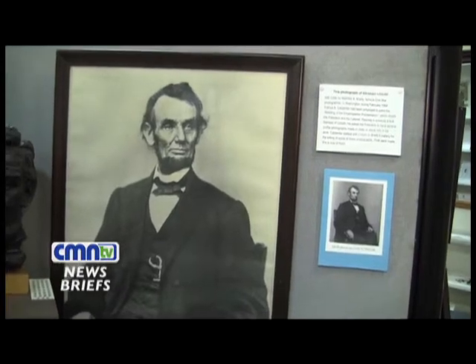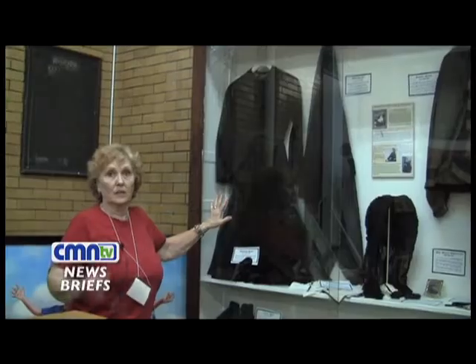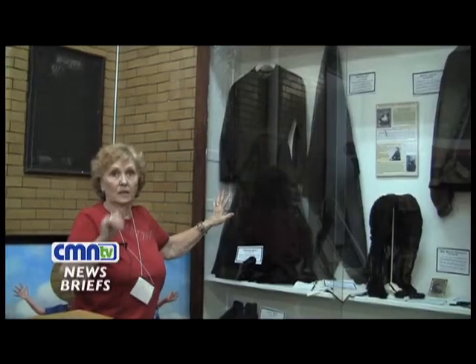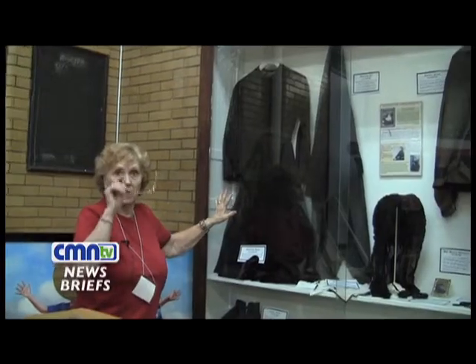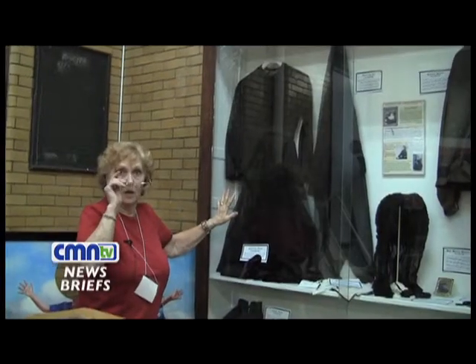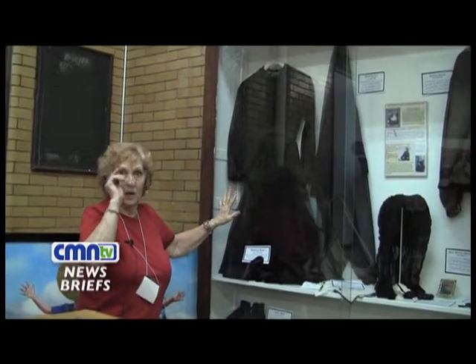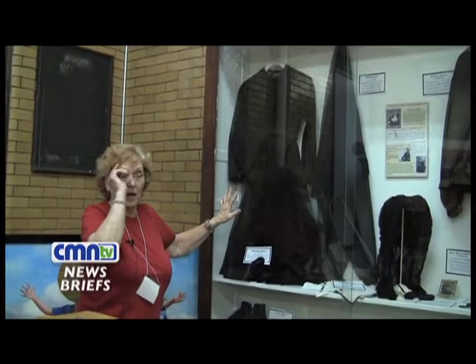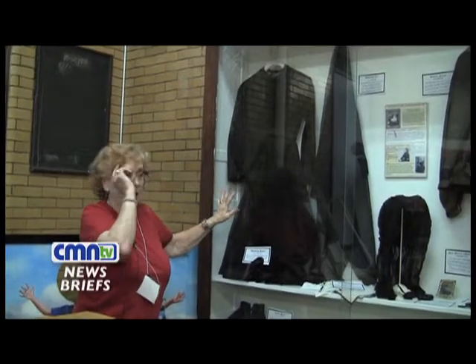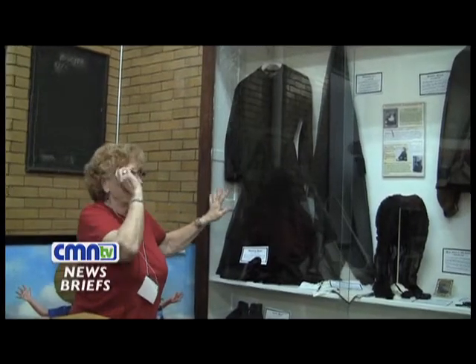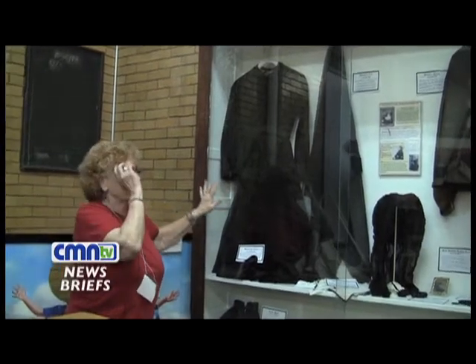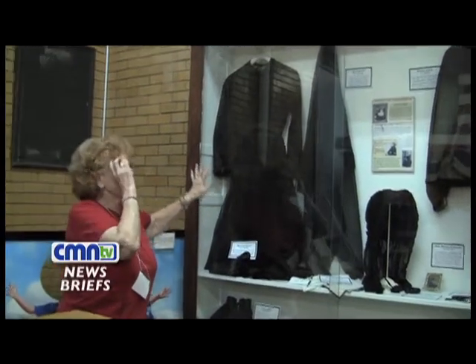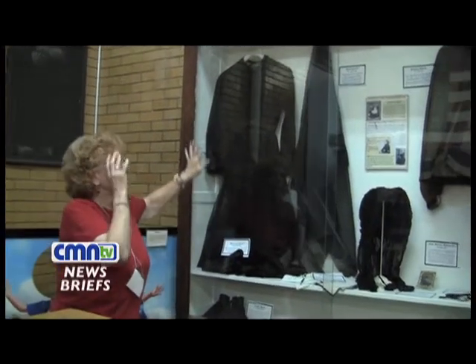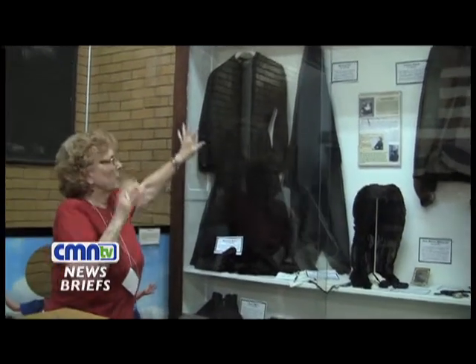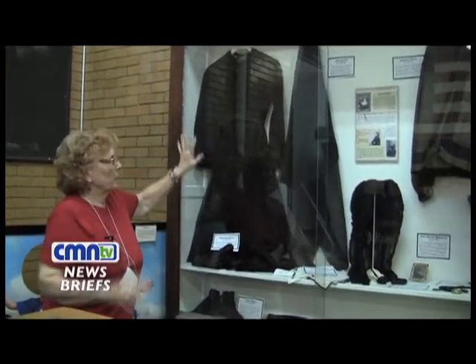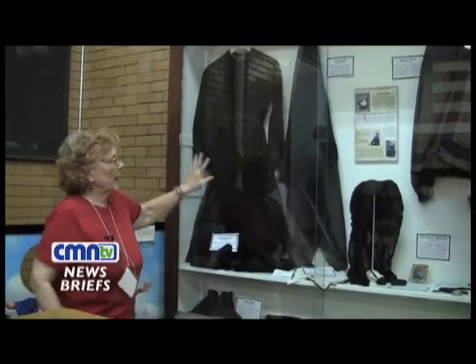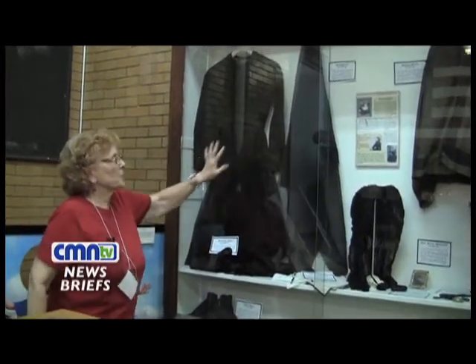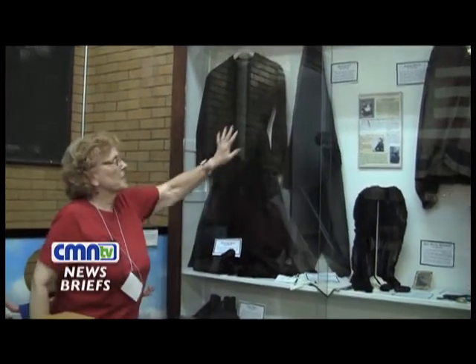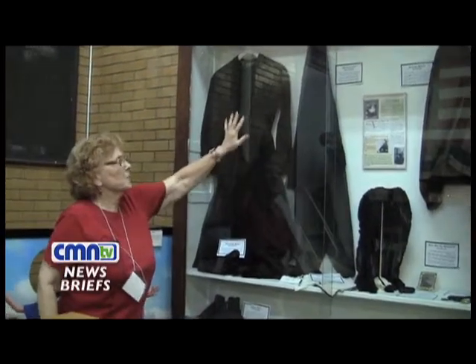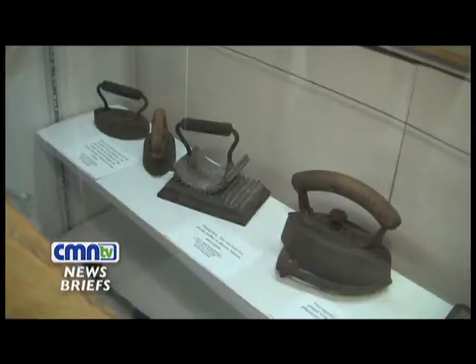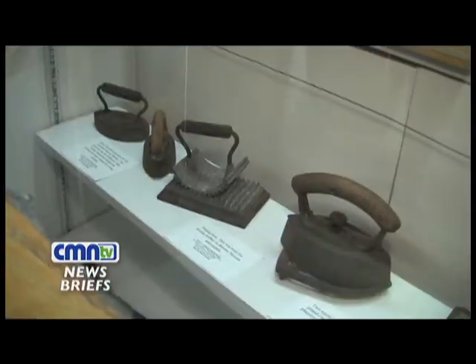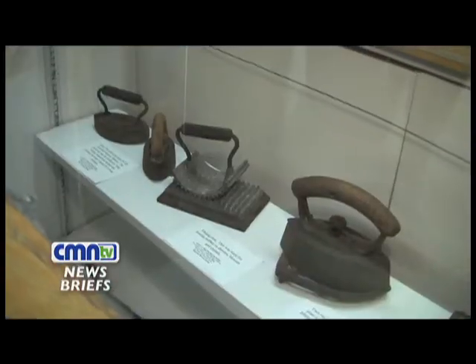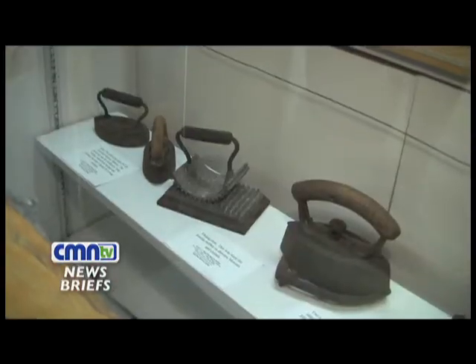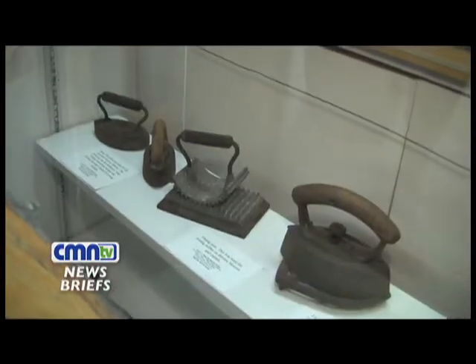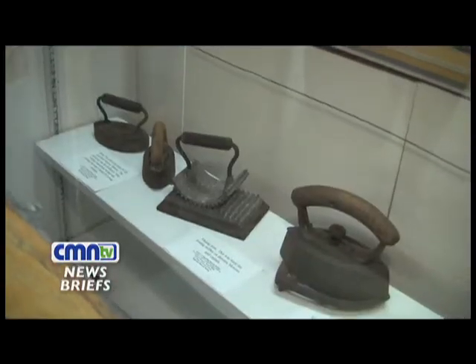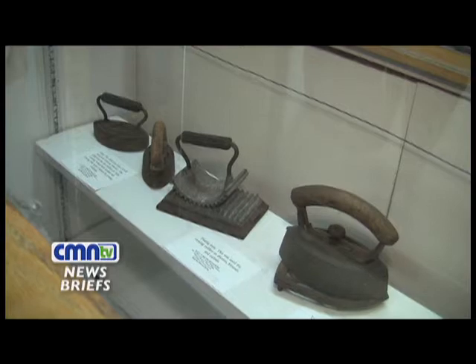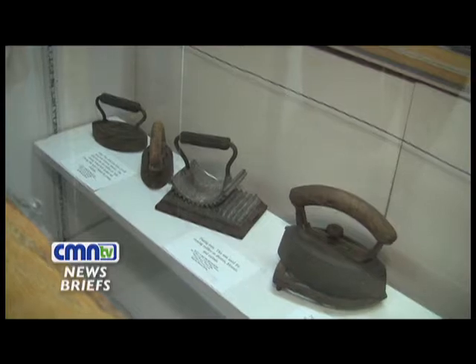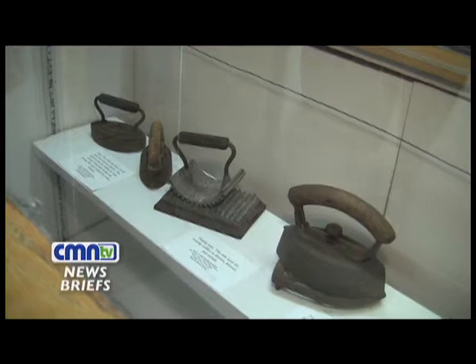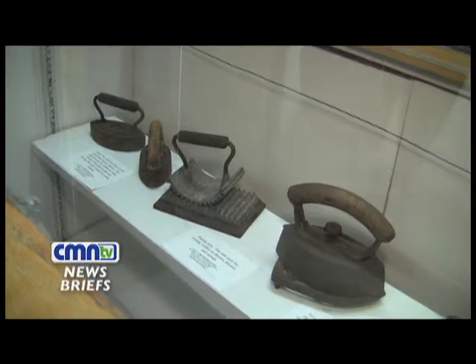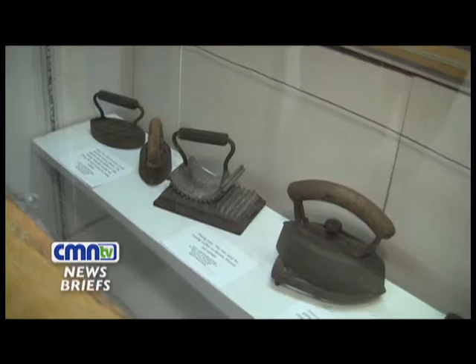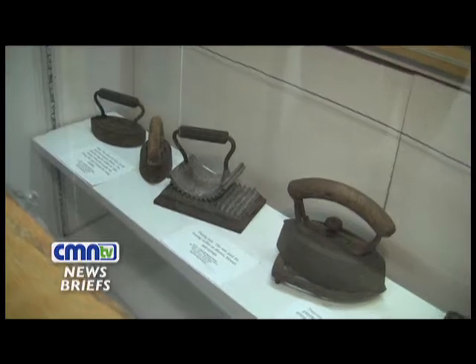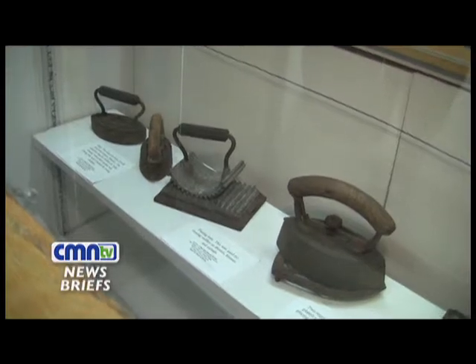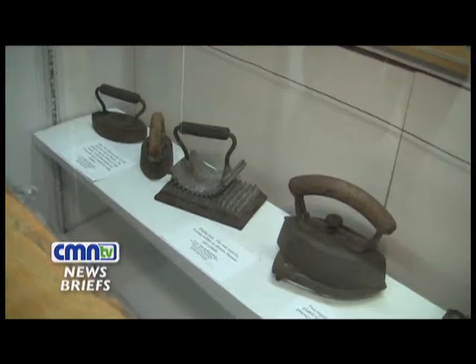In addition to the Lincoln artifacts, on display are clothing, household items, and weapons from the Civil War era.